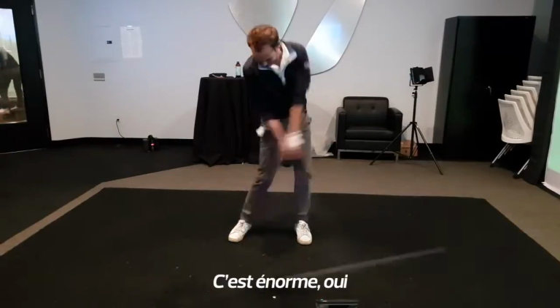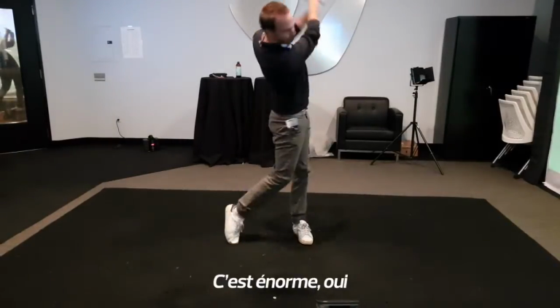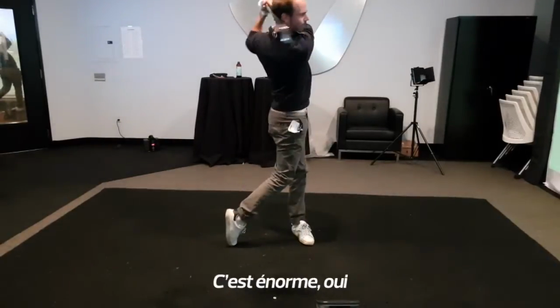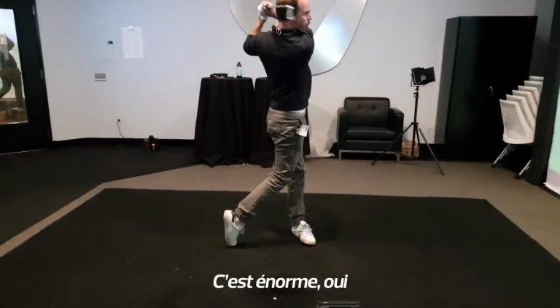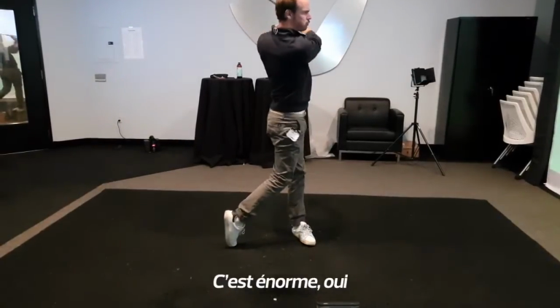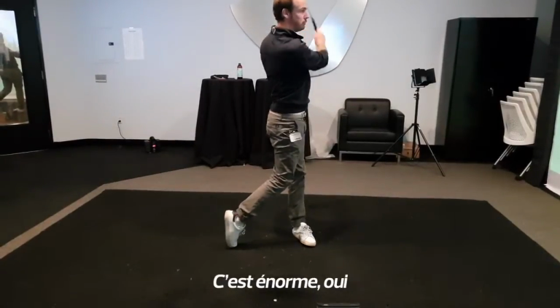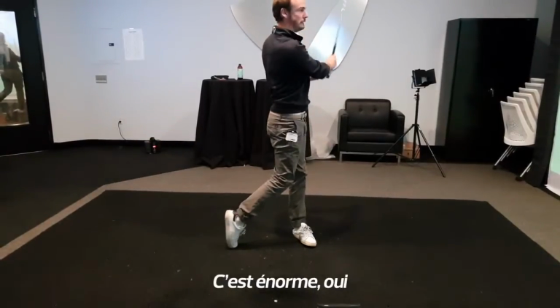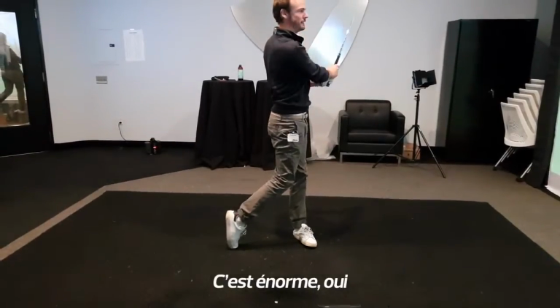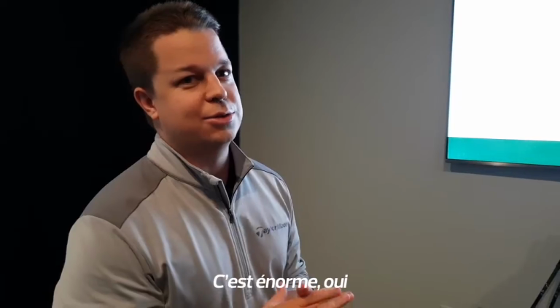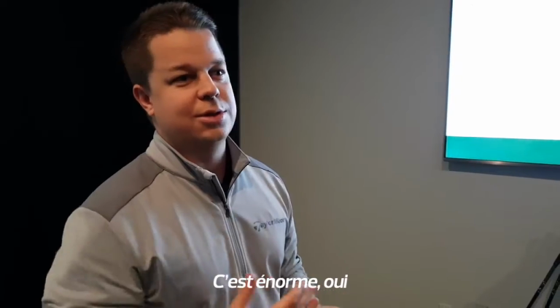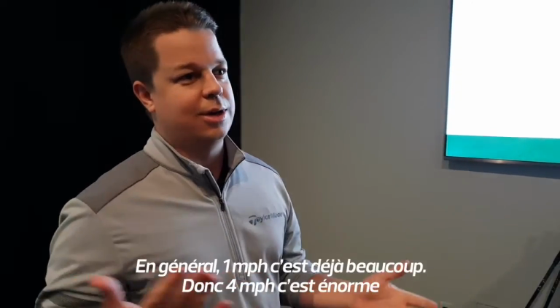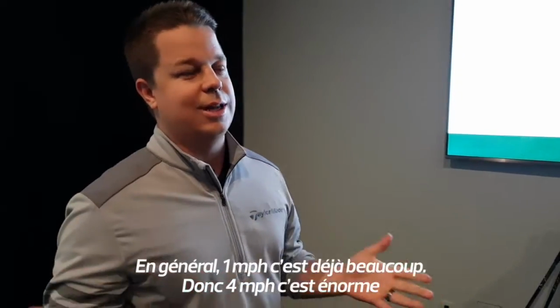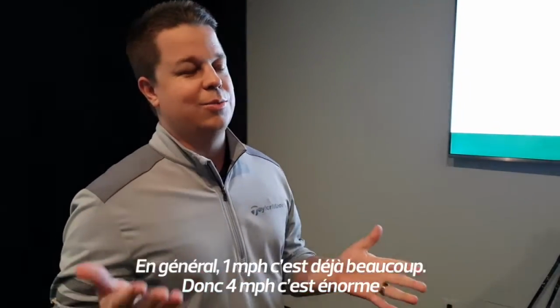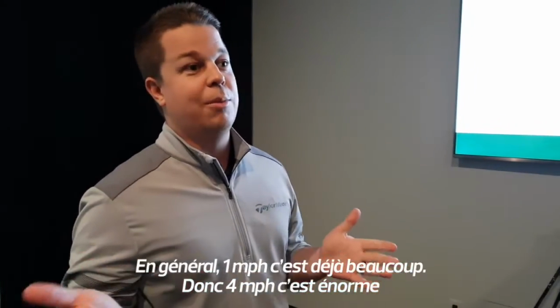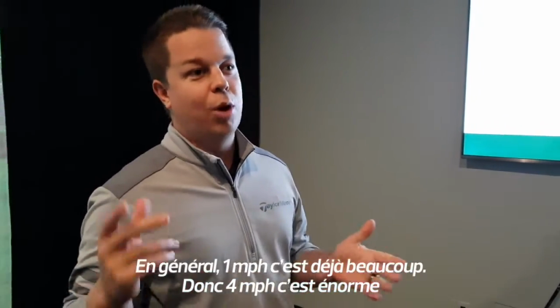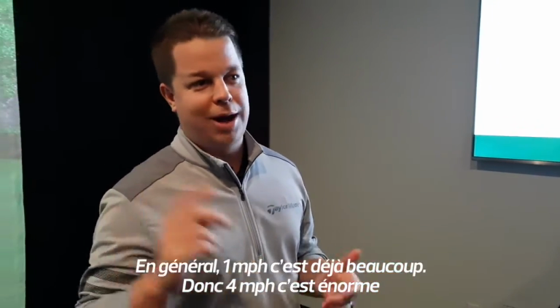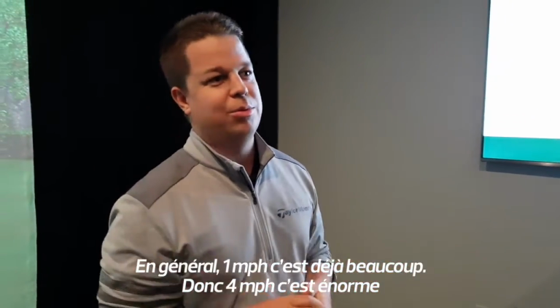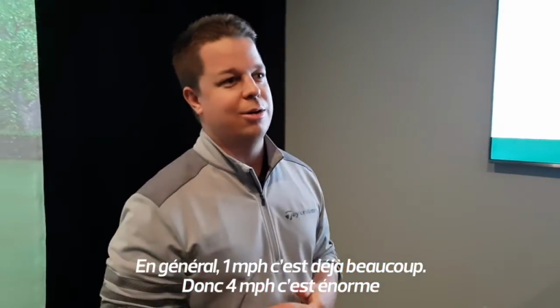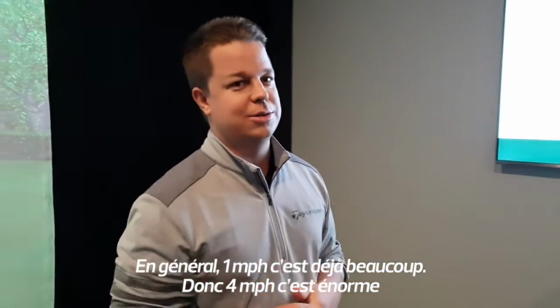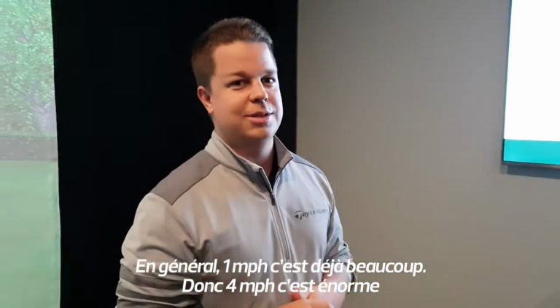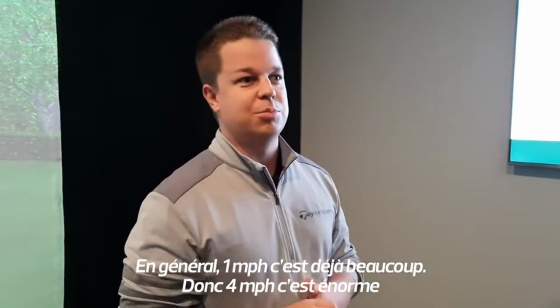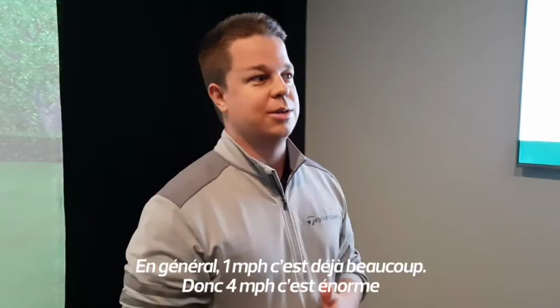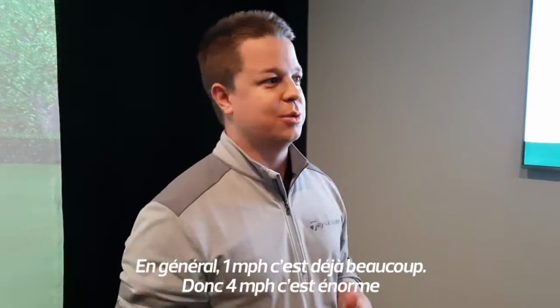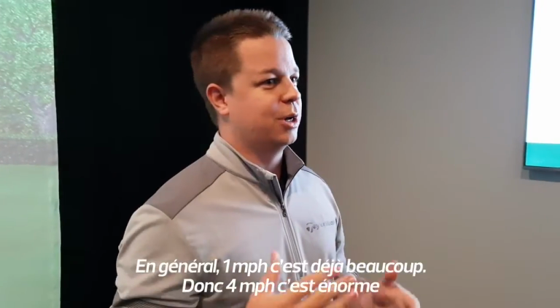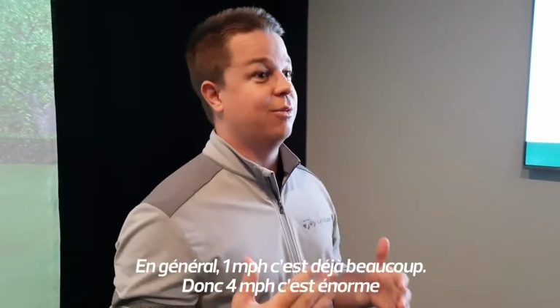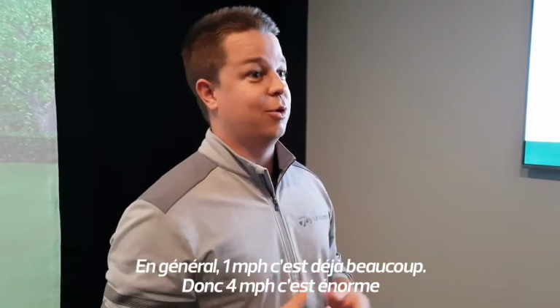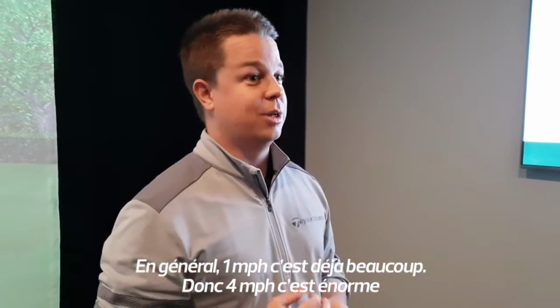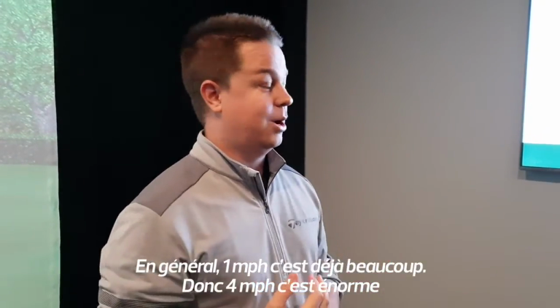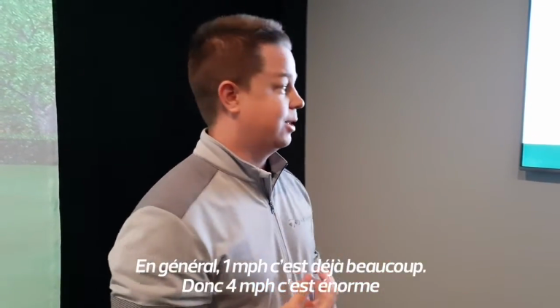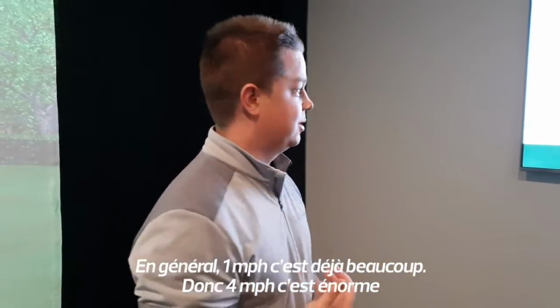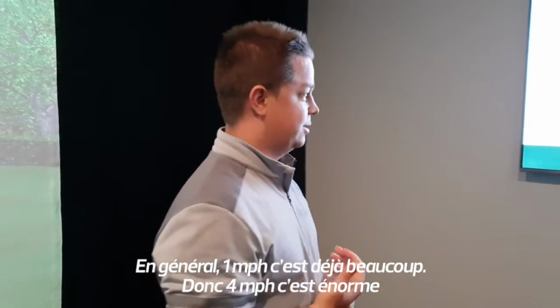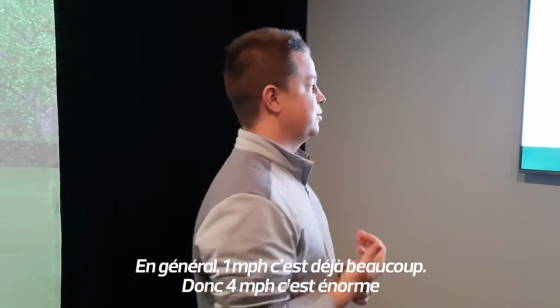That's huge. Usually getting one mile per hour is big, so when you're talking about four miles per hour, that's huge.